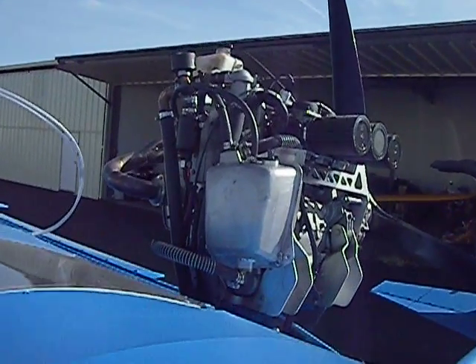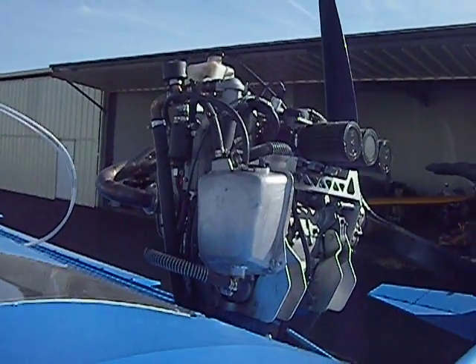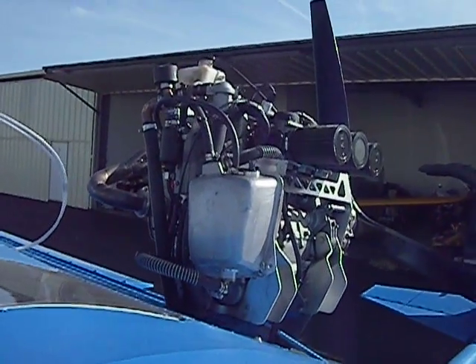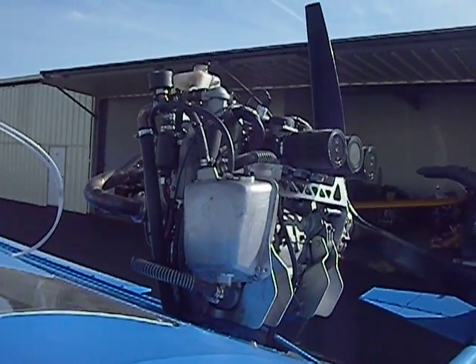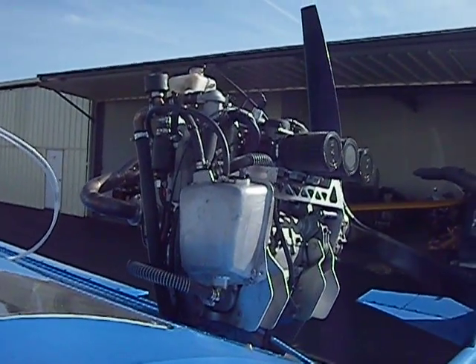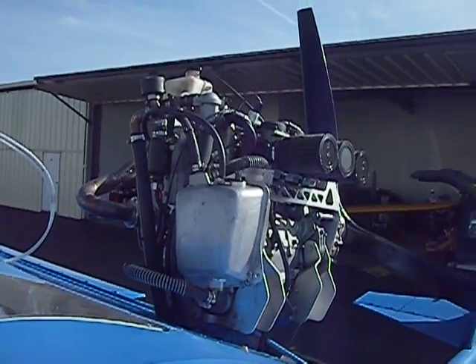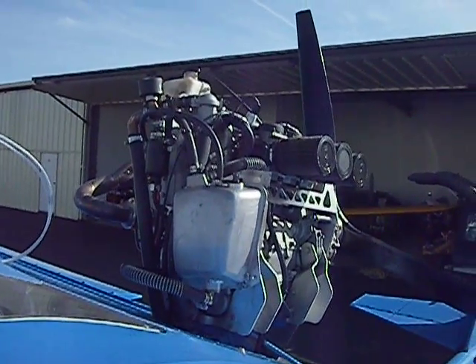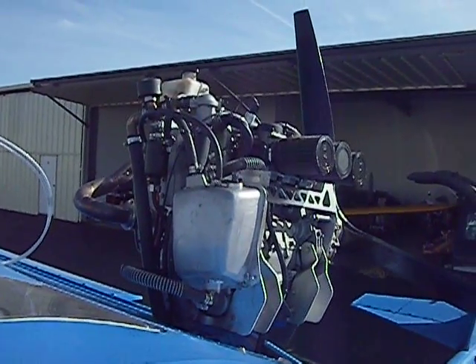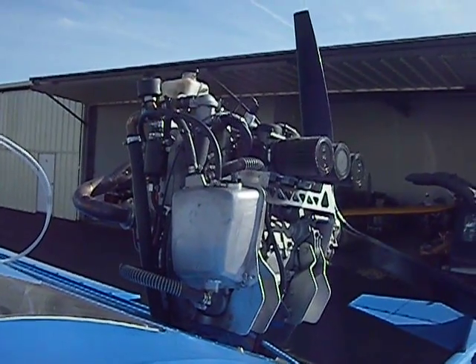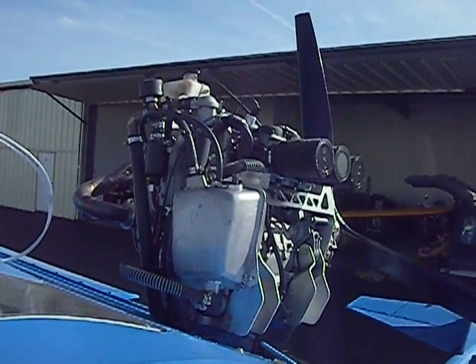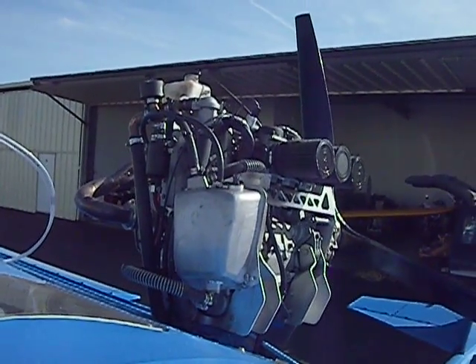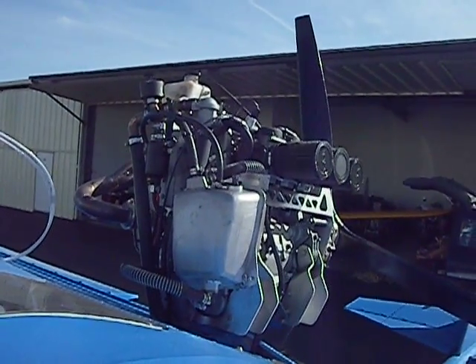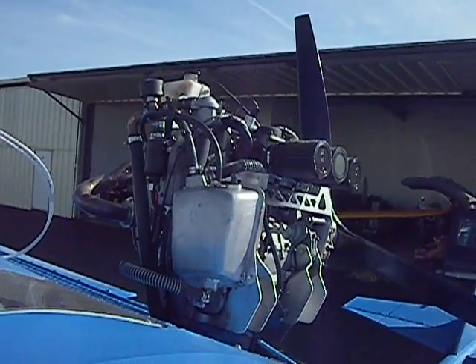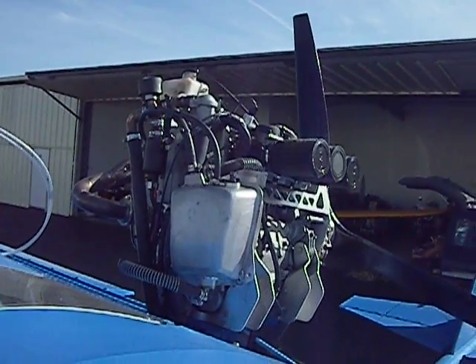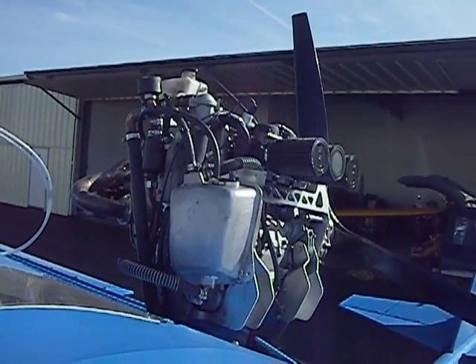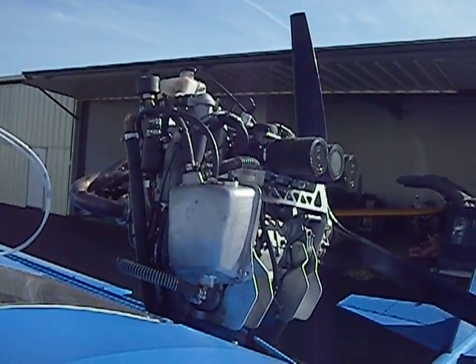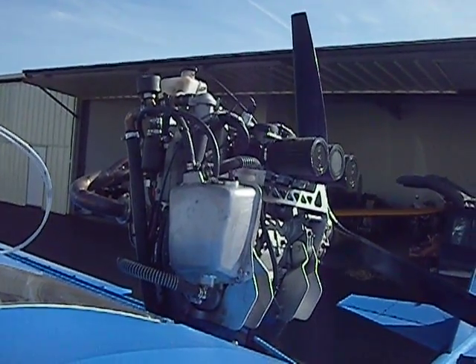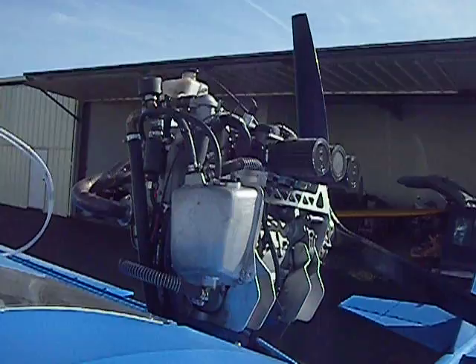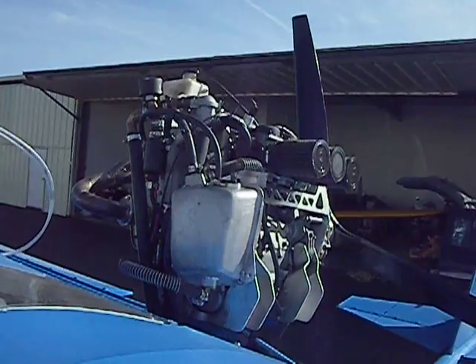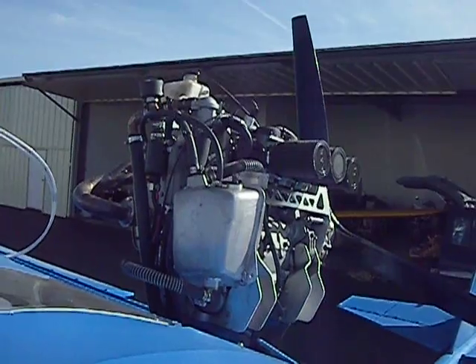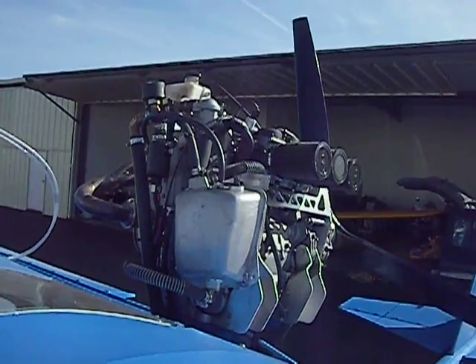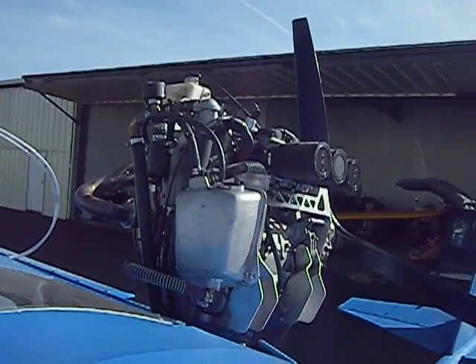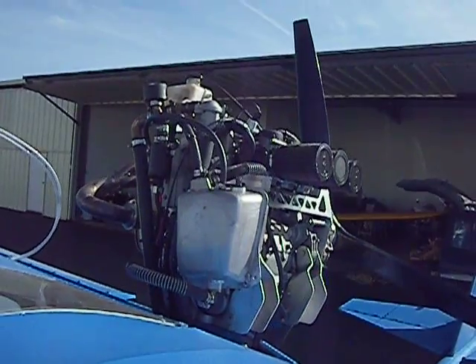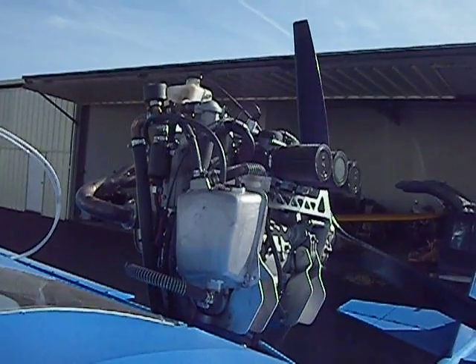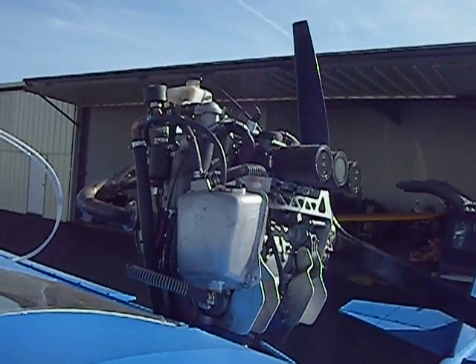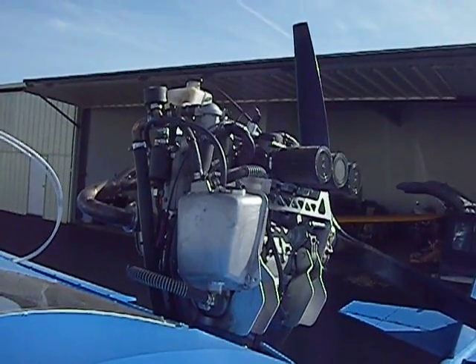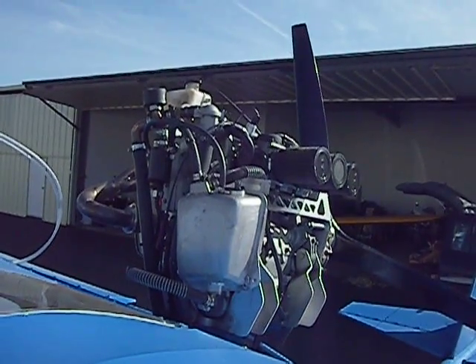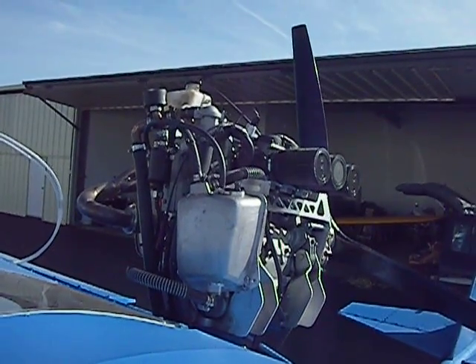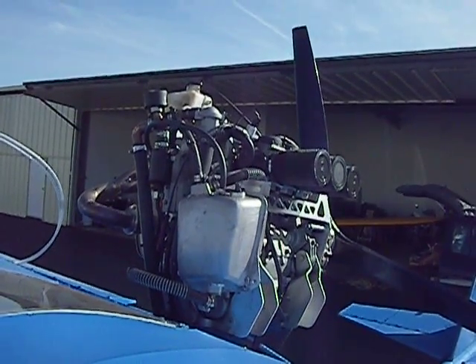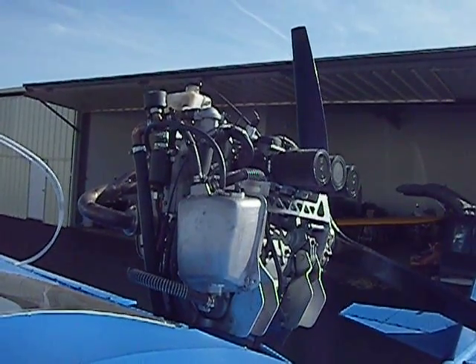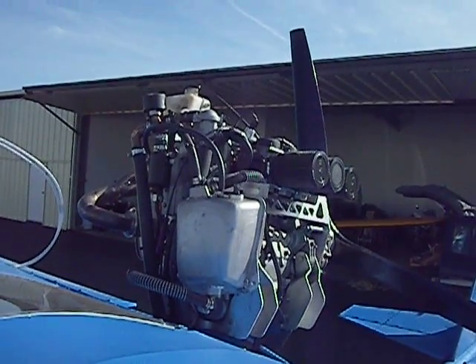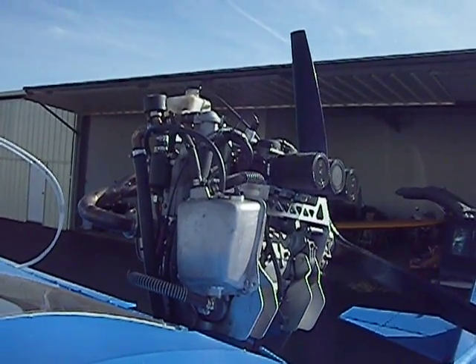Three cylinder, four stroke snowmobile engine out of a 2005 Yamaha Vector.